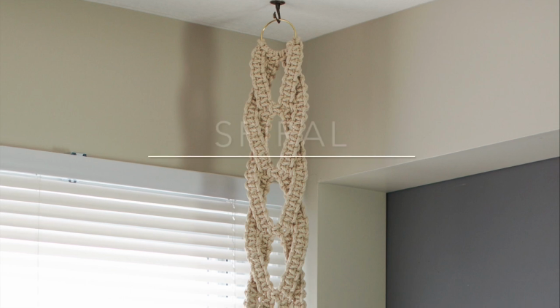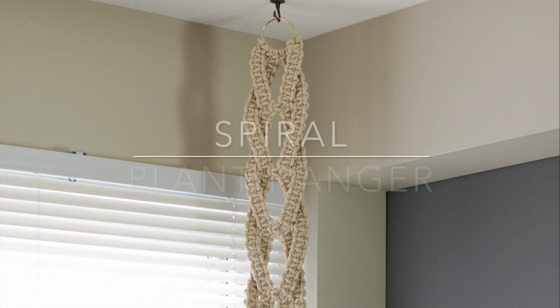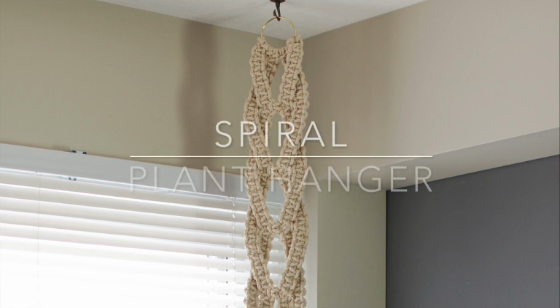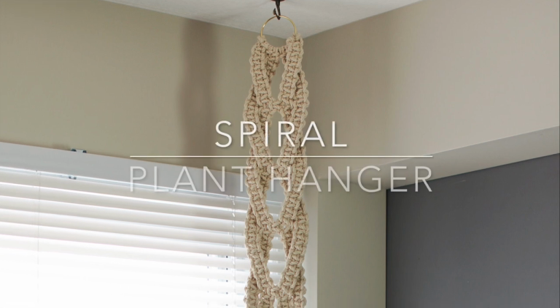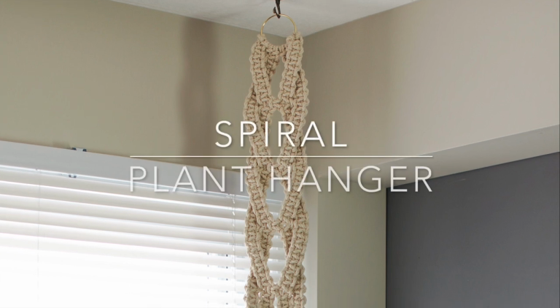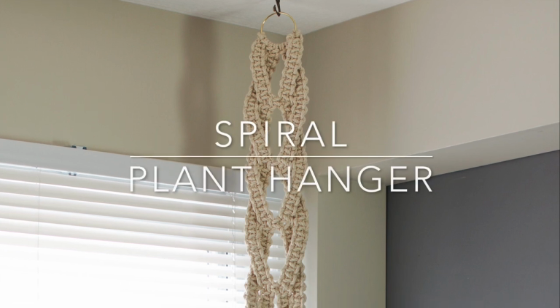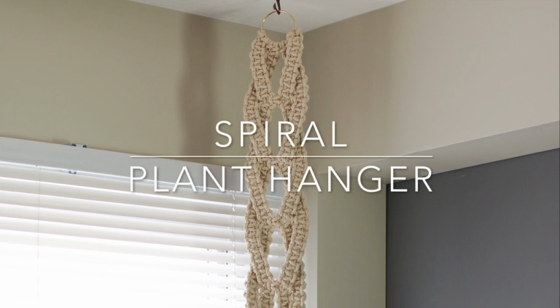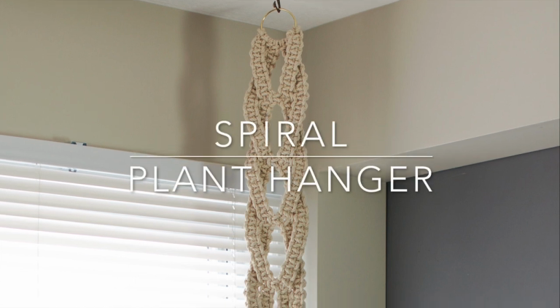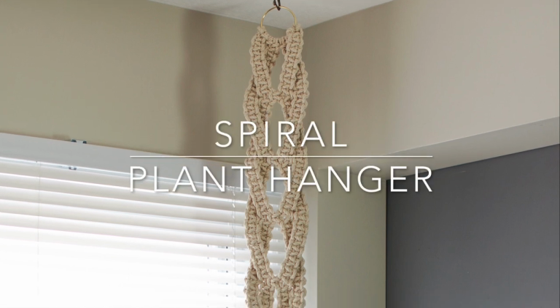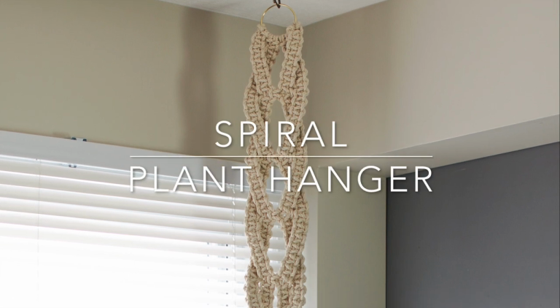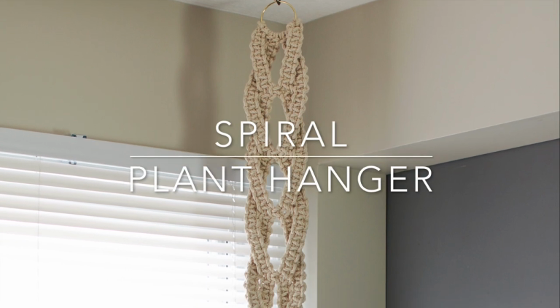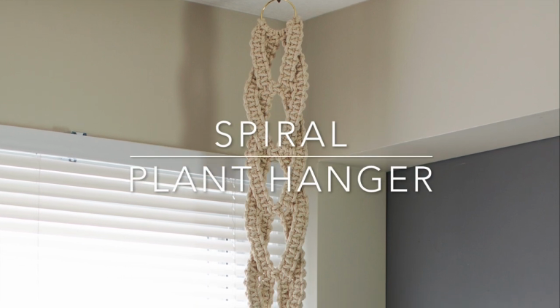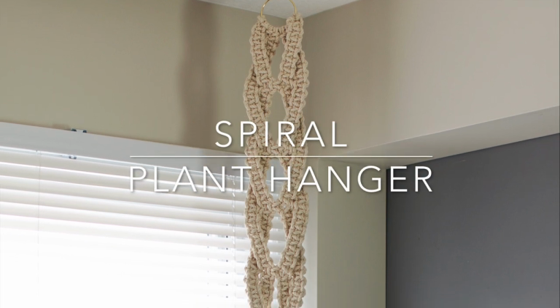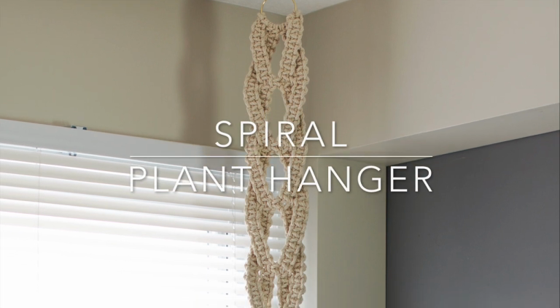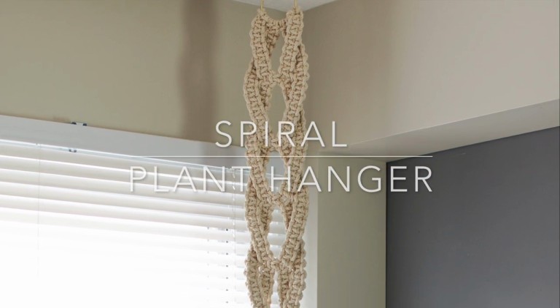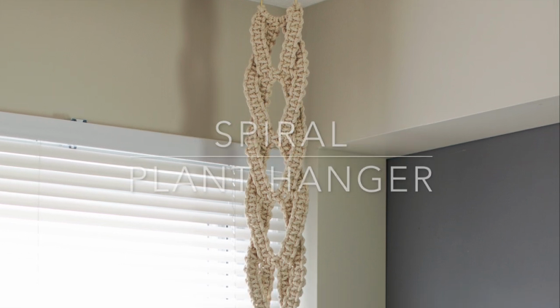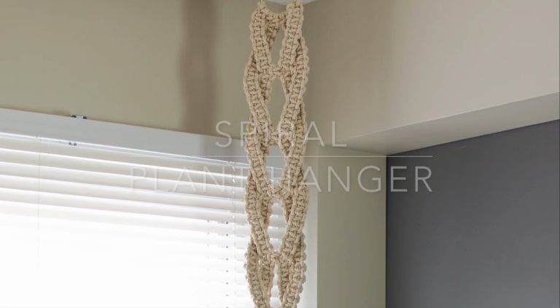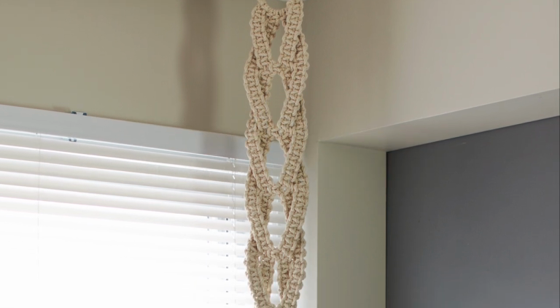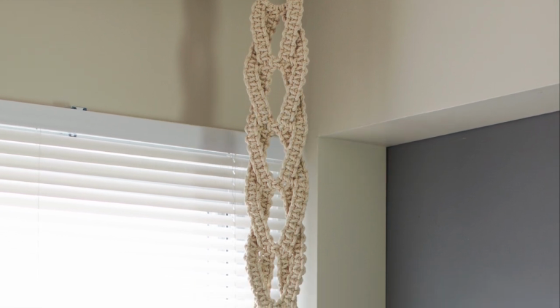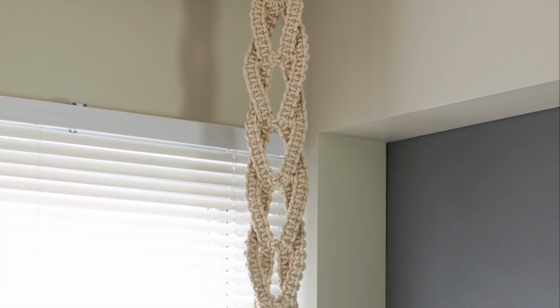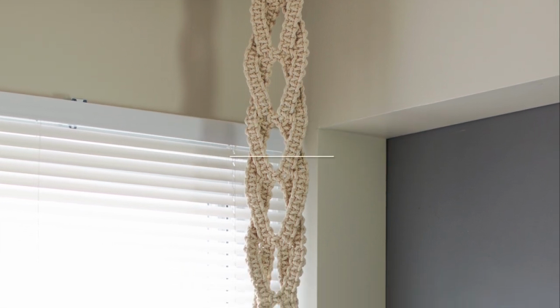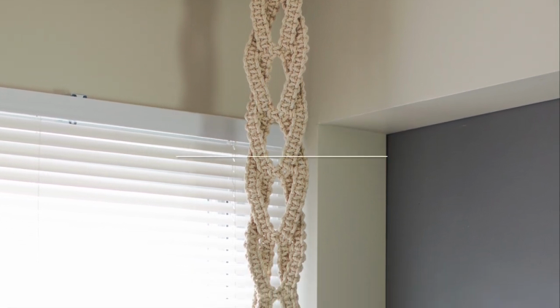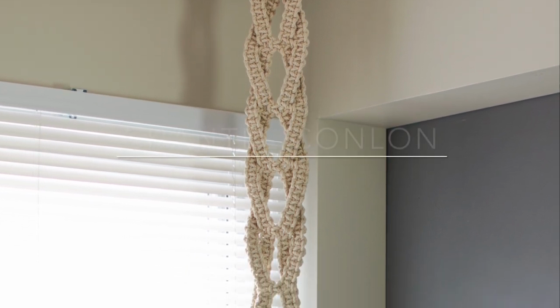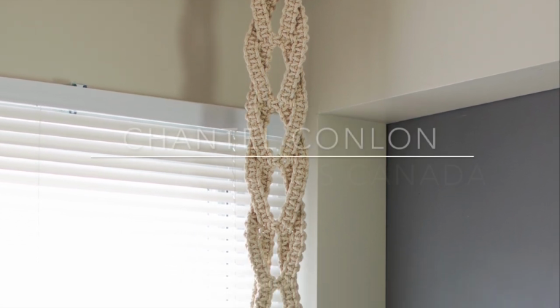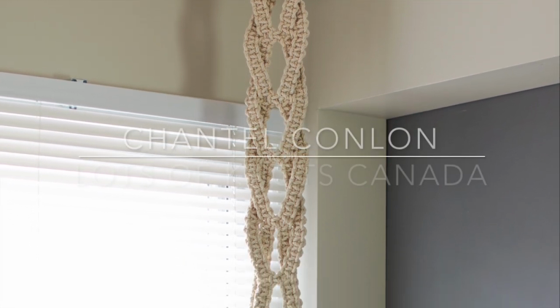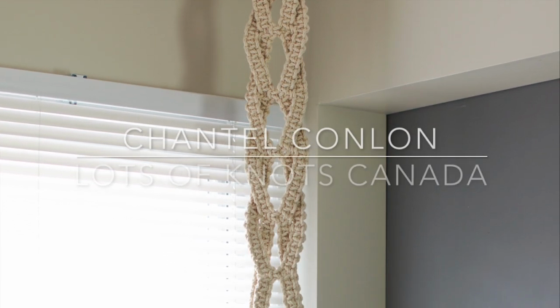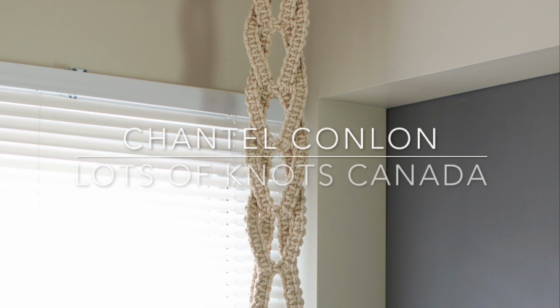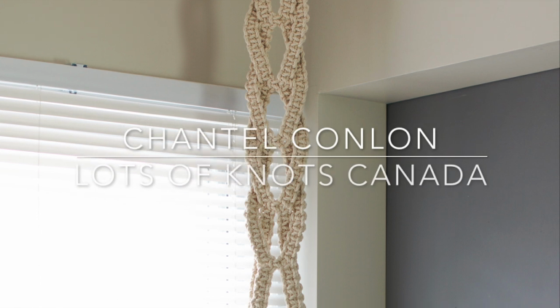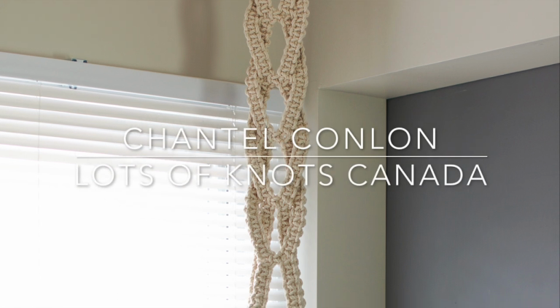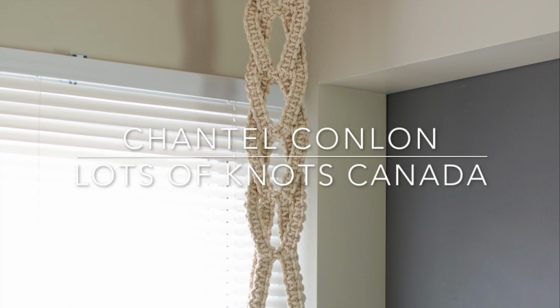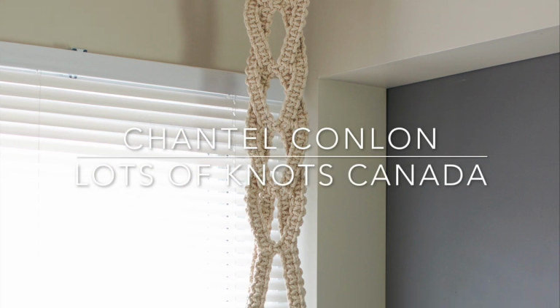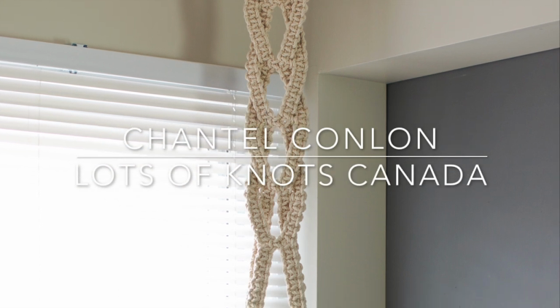Hey guys, I have a fun tutorial for you today that will teach you how to make a spiral plant hanger using square knots.